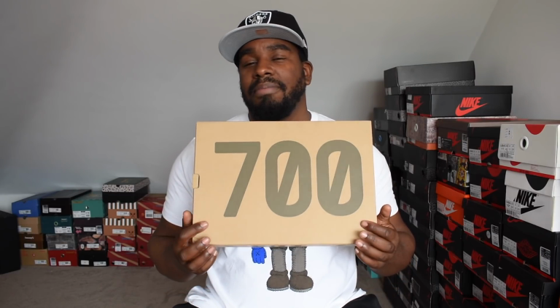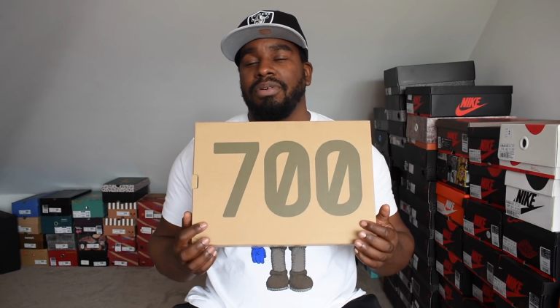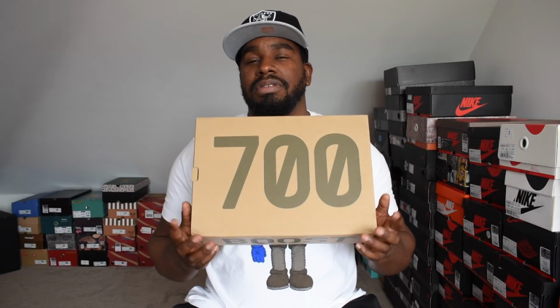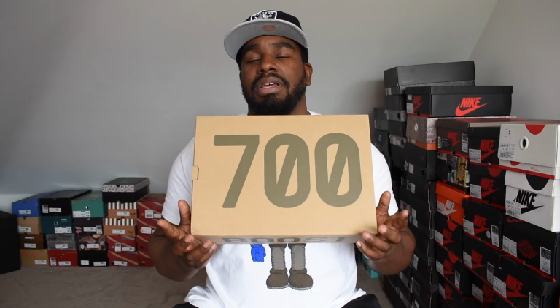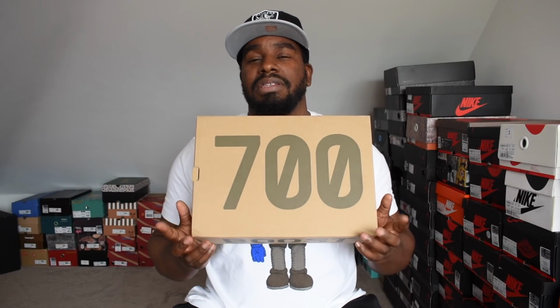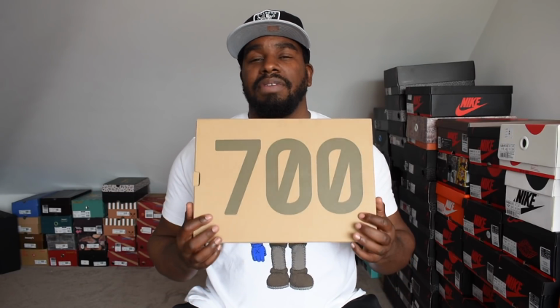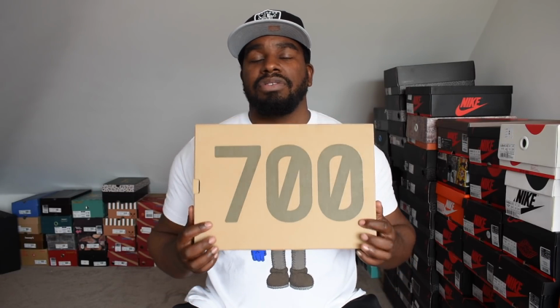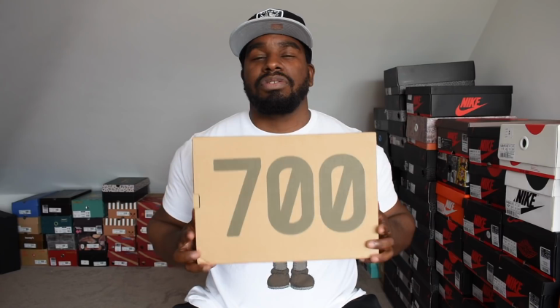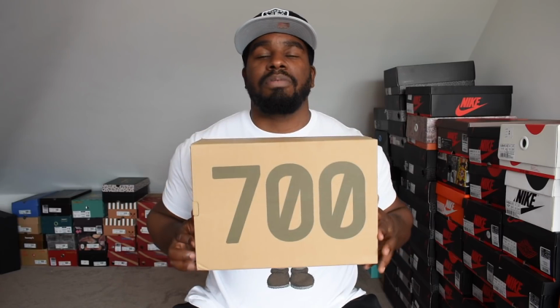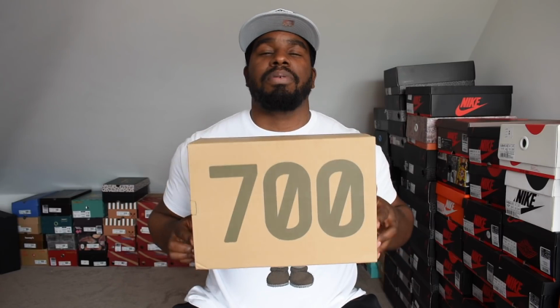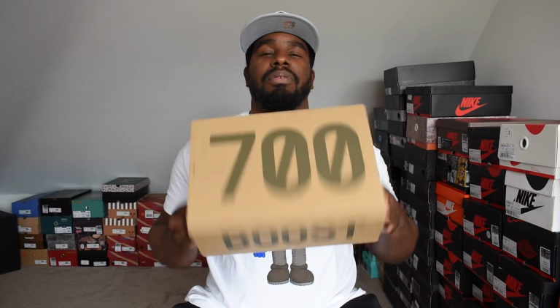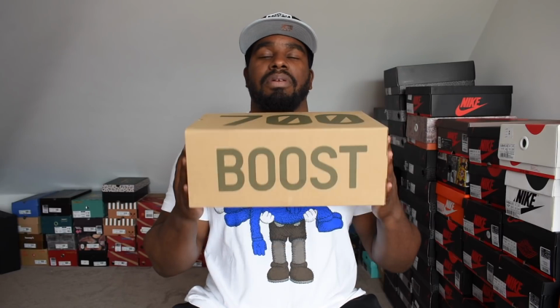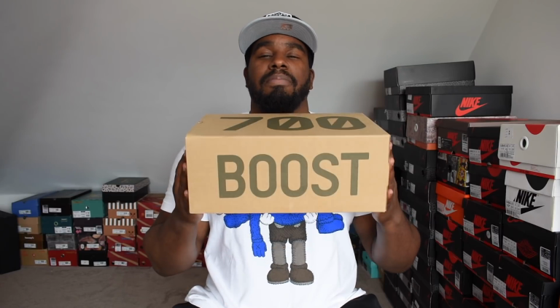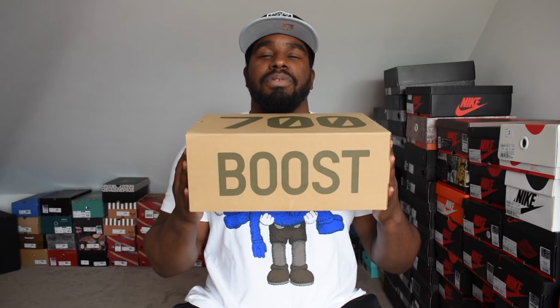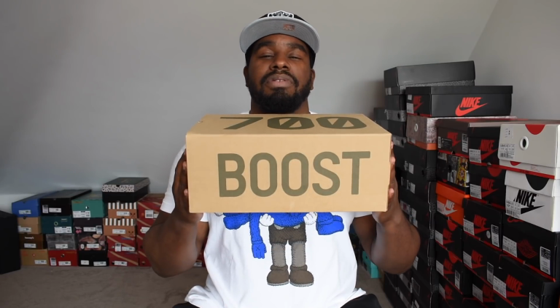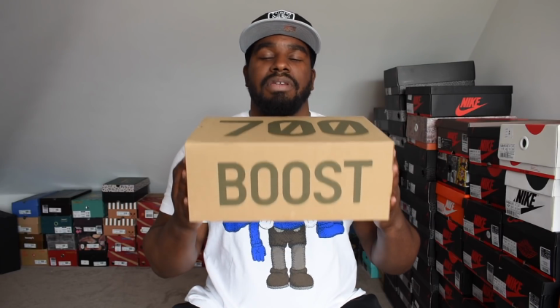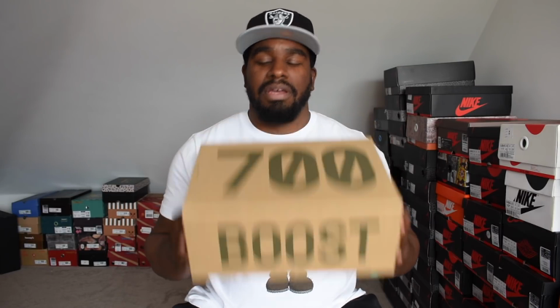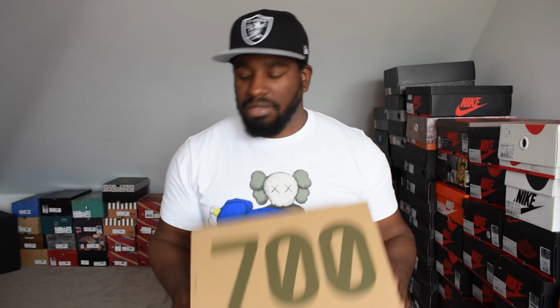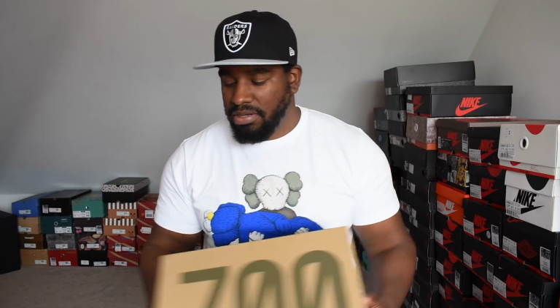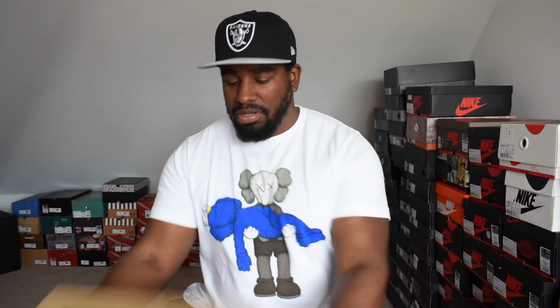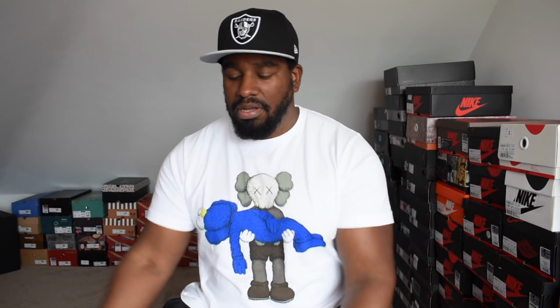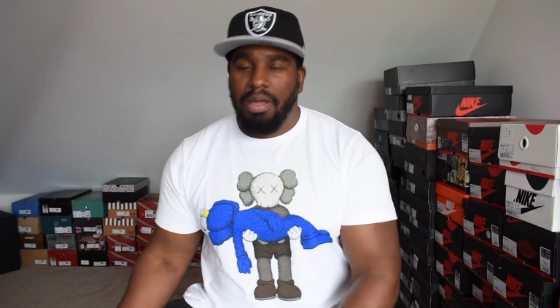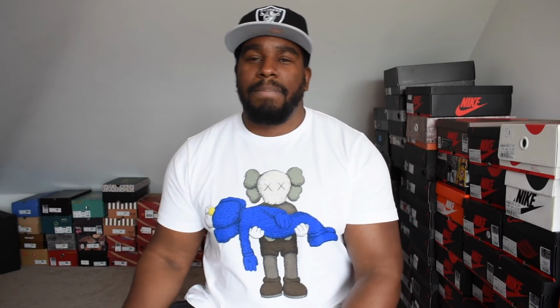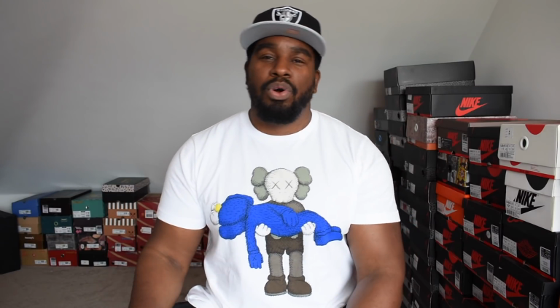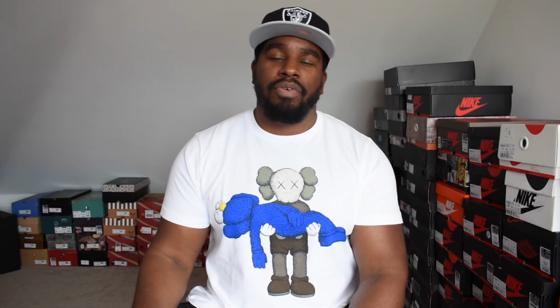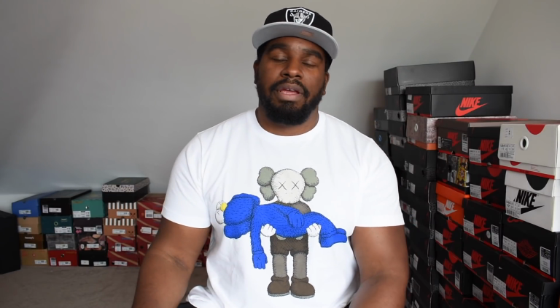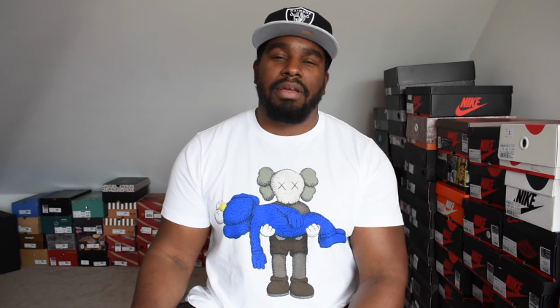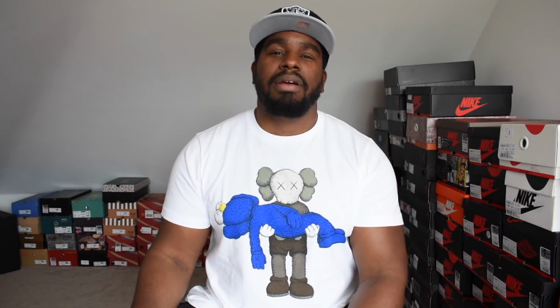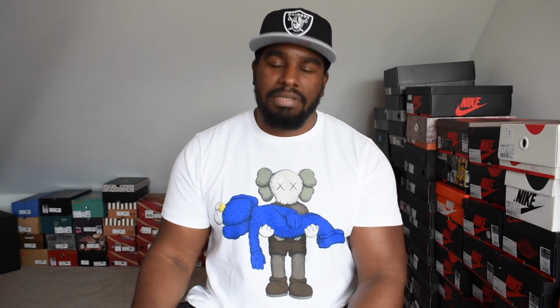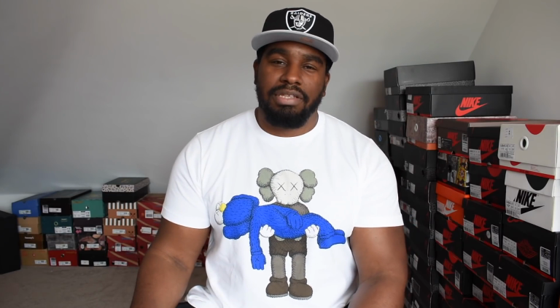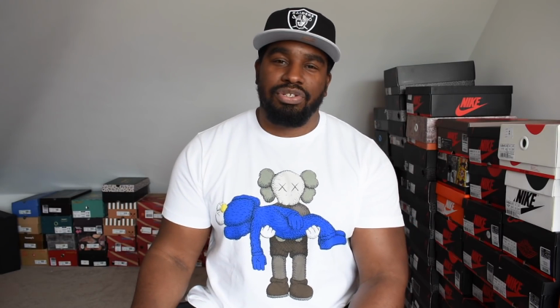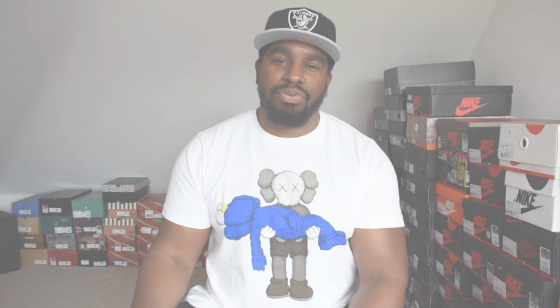And it's back in its standard Yeezy box — brown box, 700 on the top, boost on the side. Boring. Let's get to the shoe.